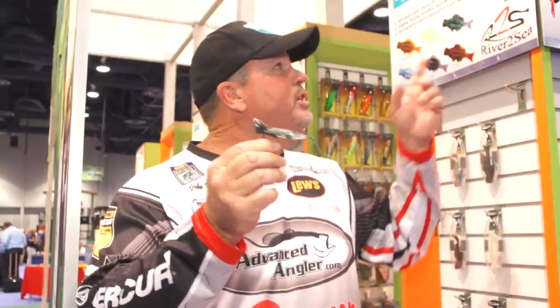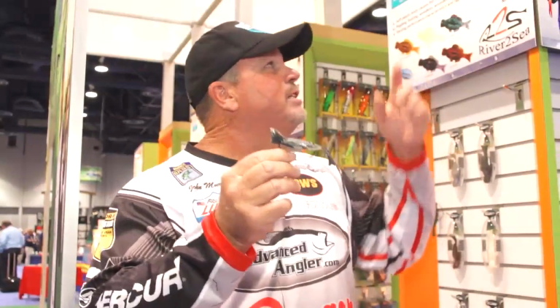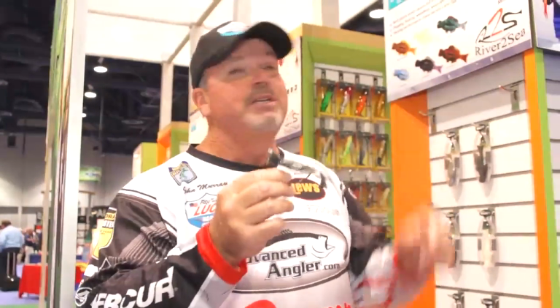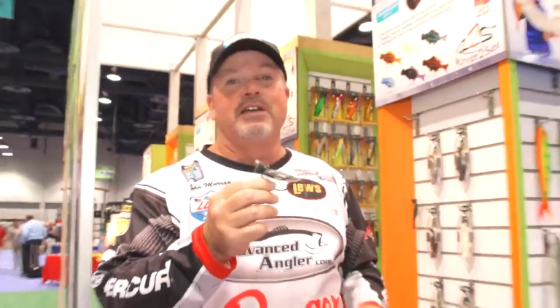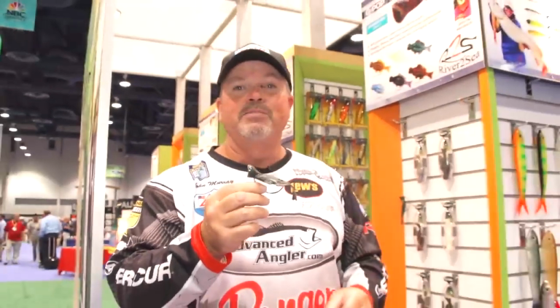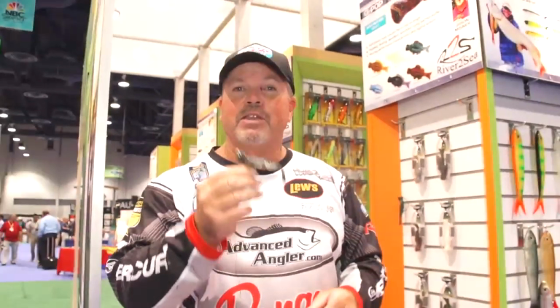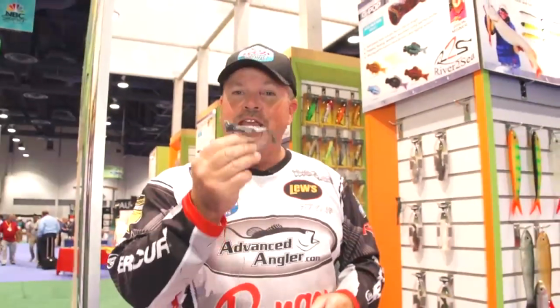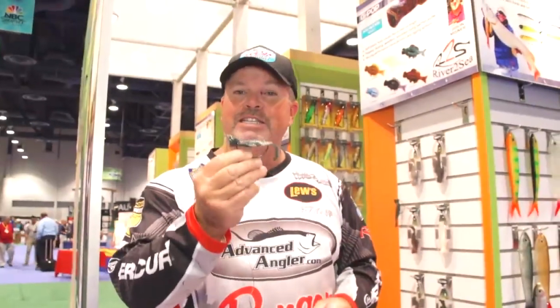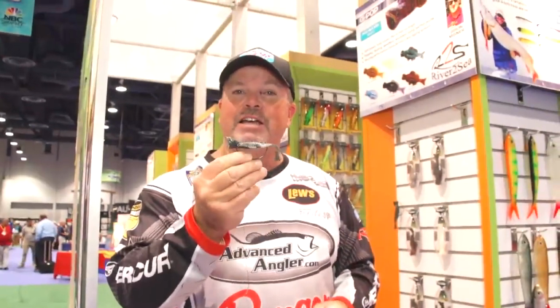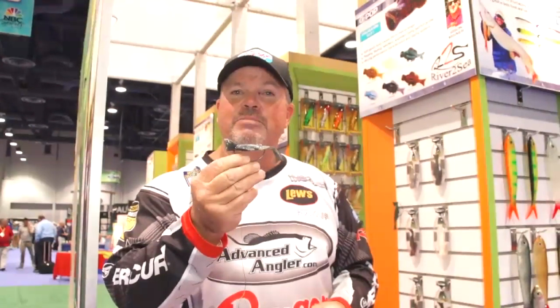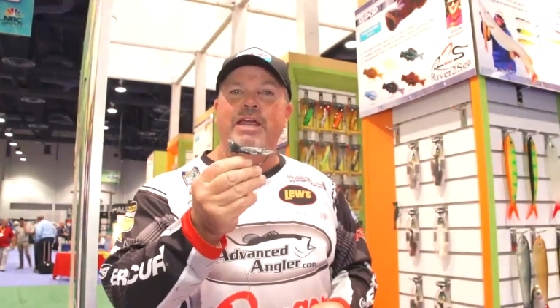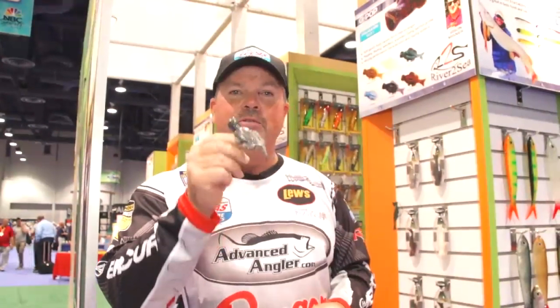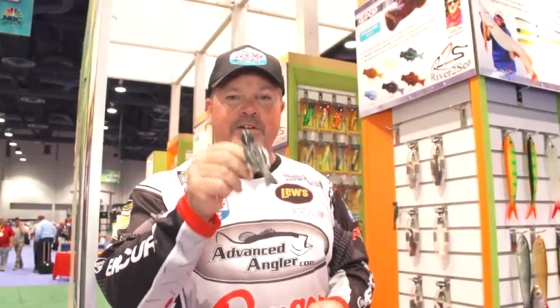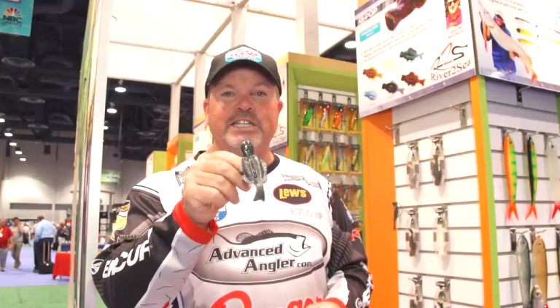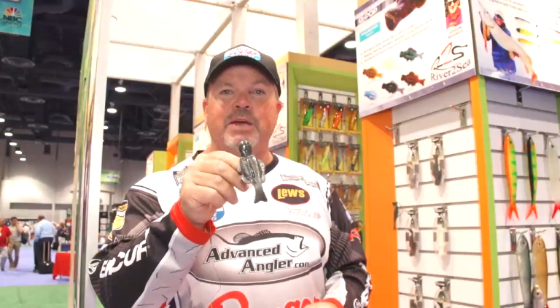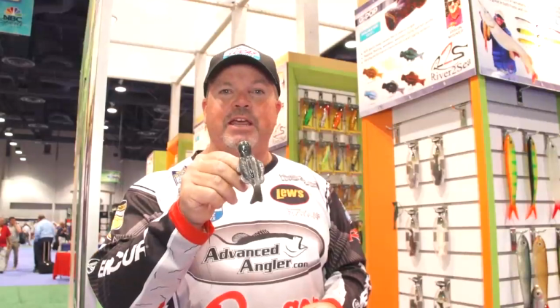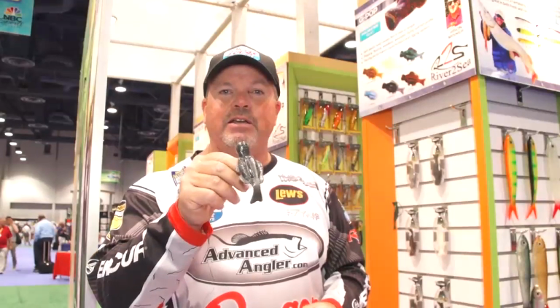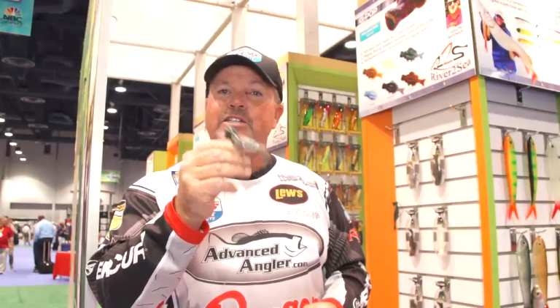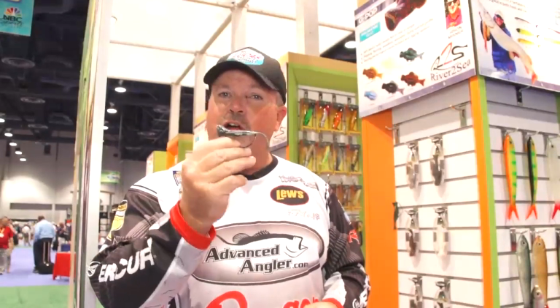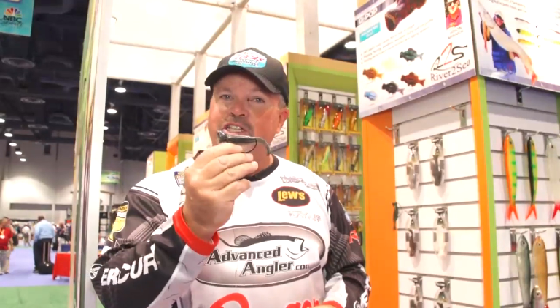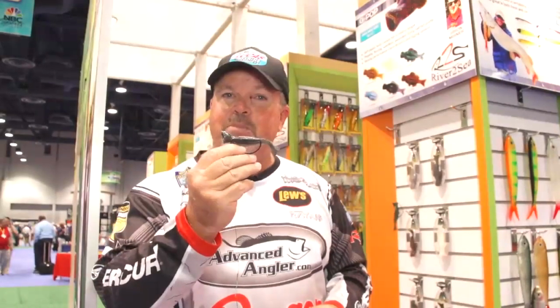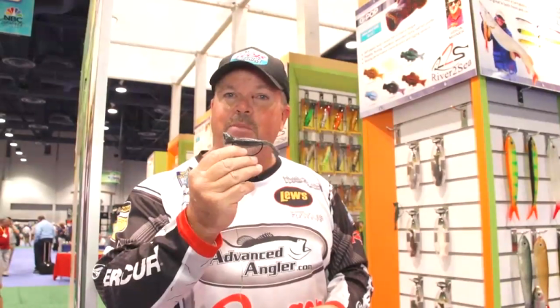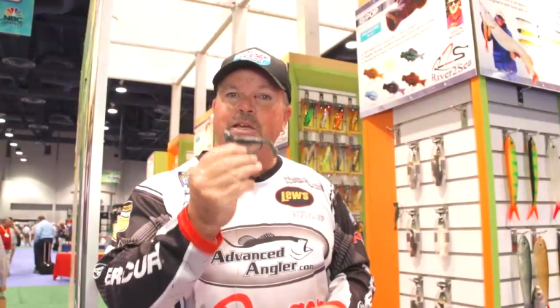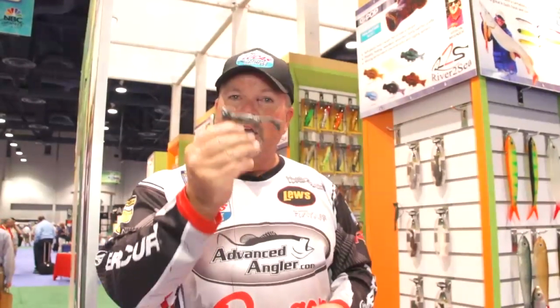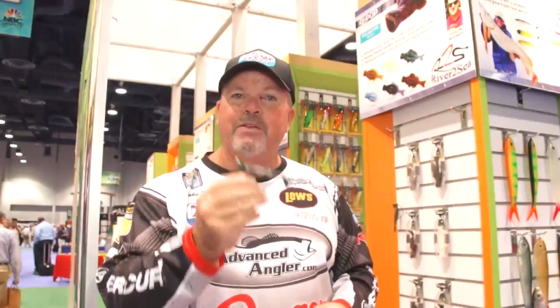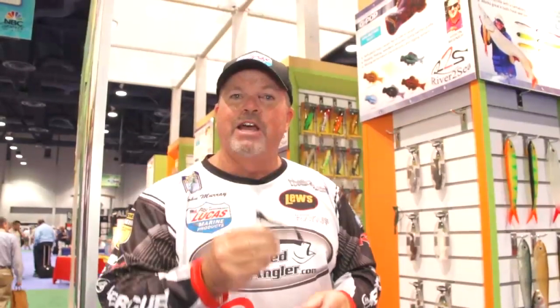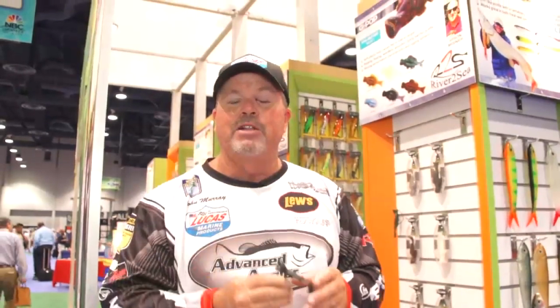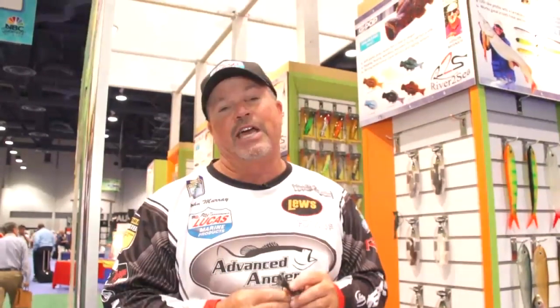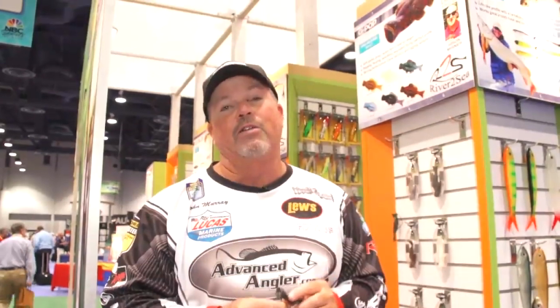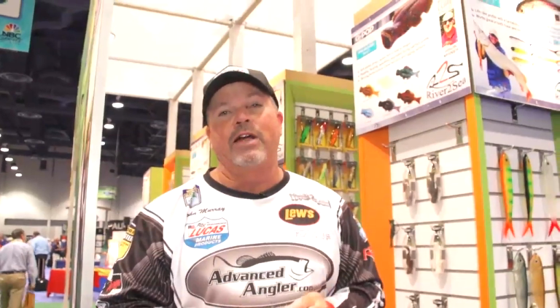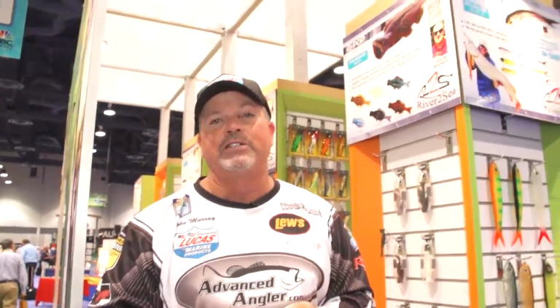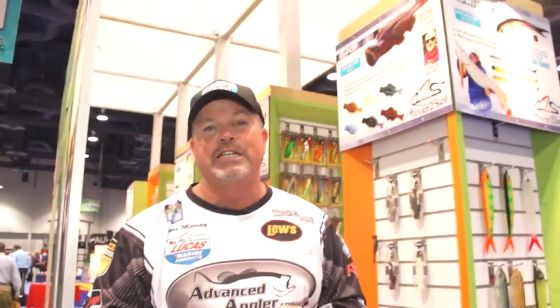Jason Misner designed this bait, River to Sea is making it. It's called the G-Pop. It's going to be available at Tackle Warehouse anytime.